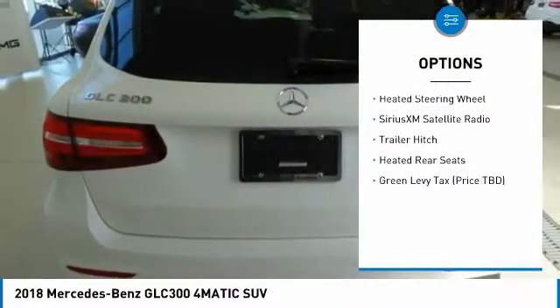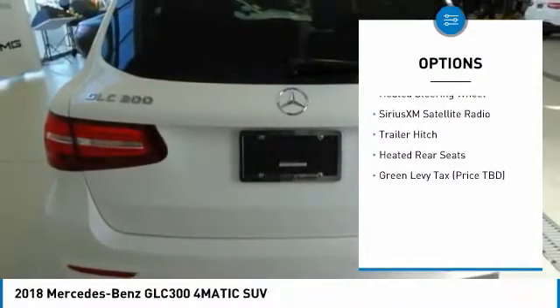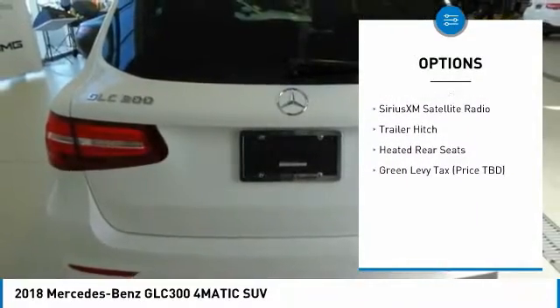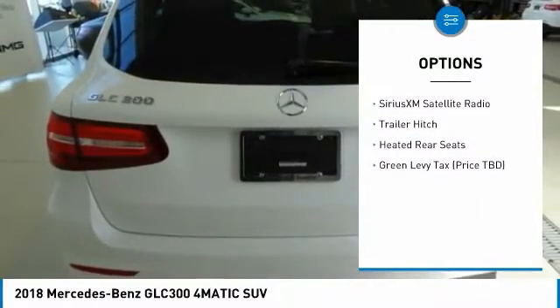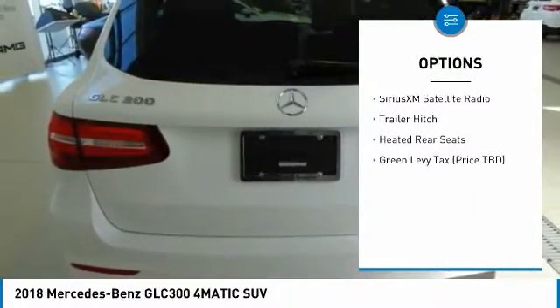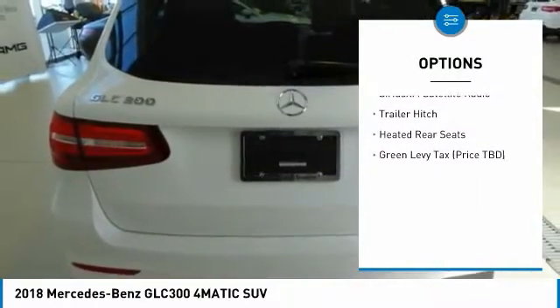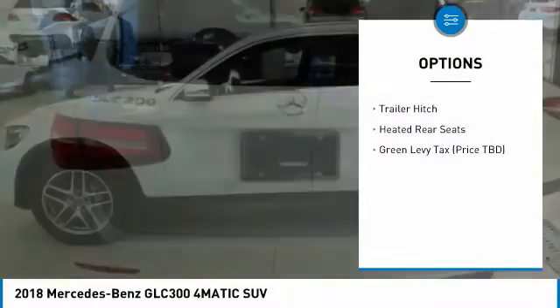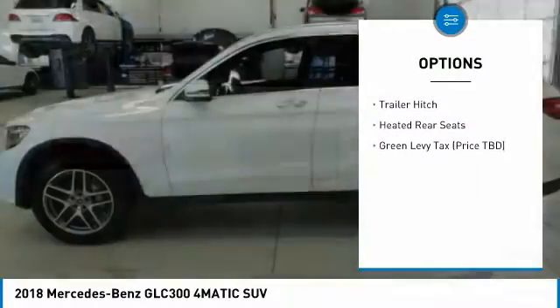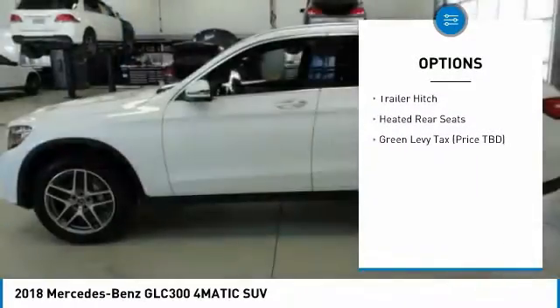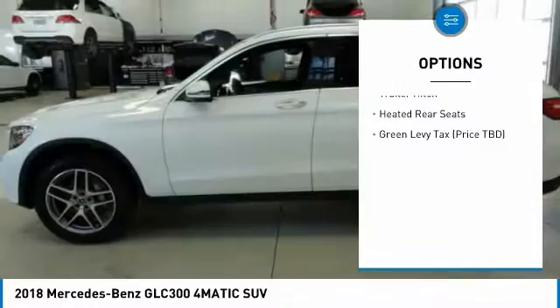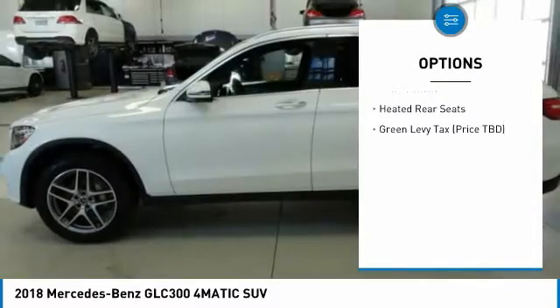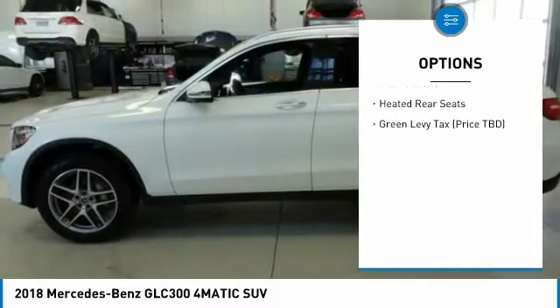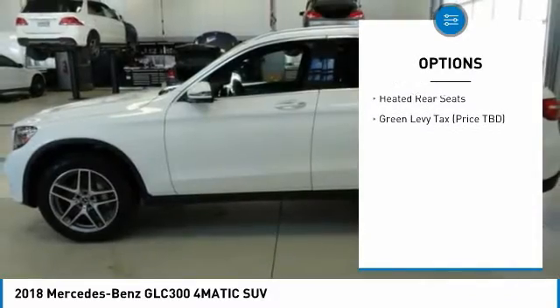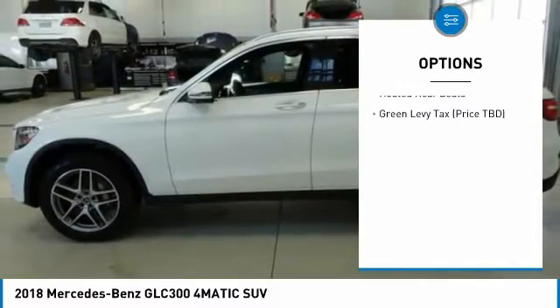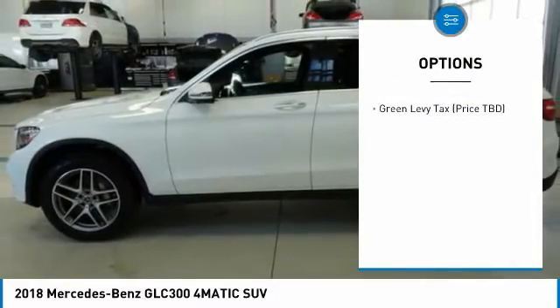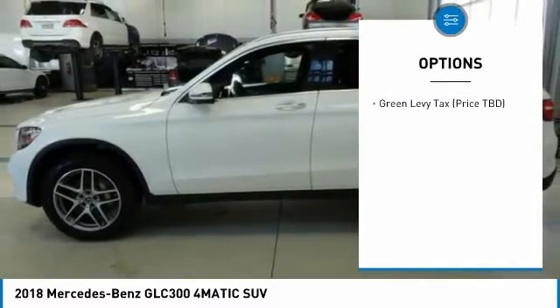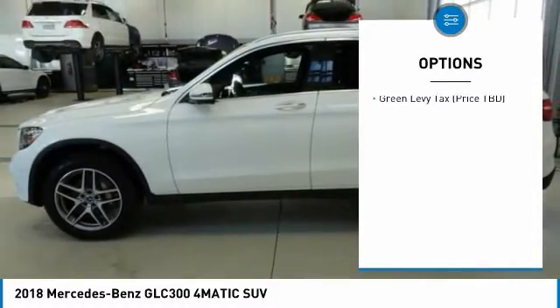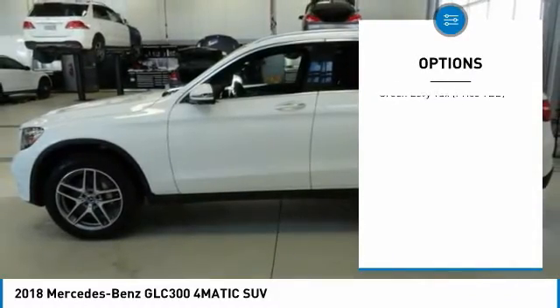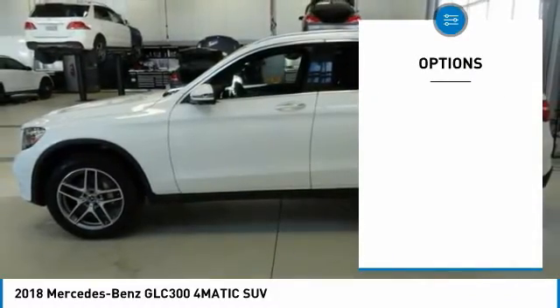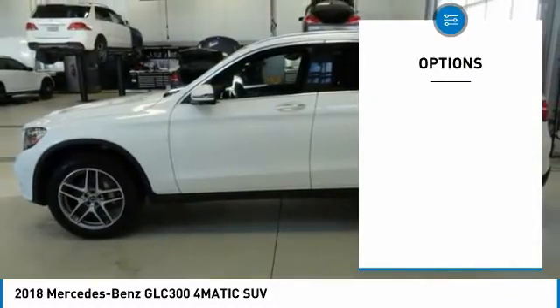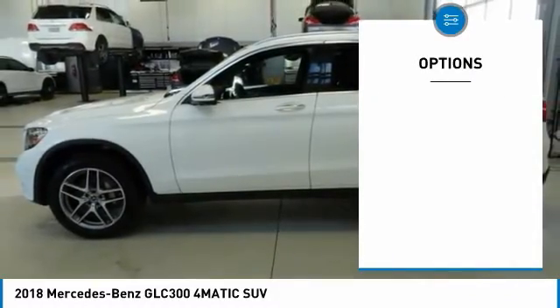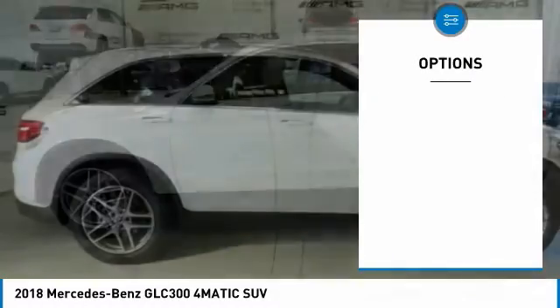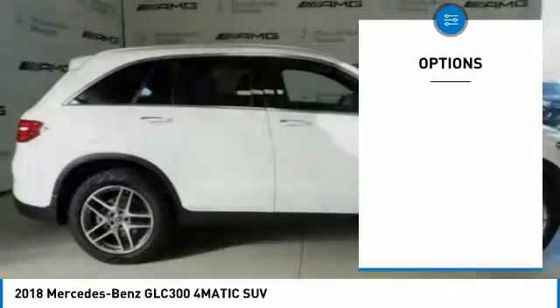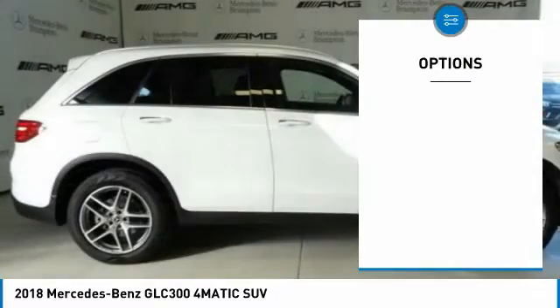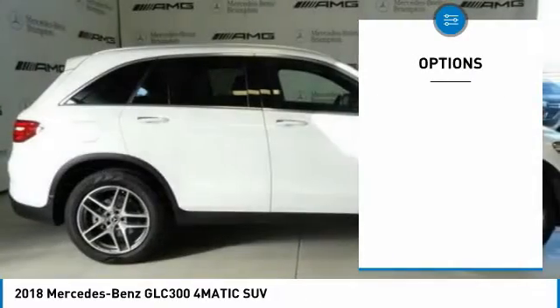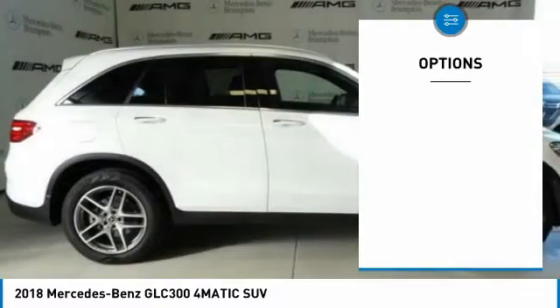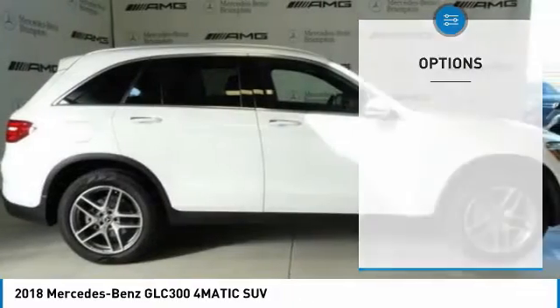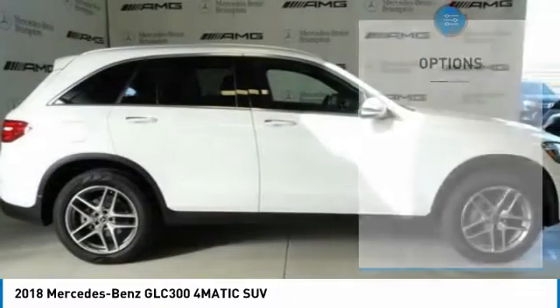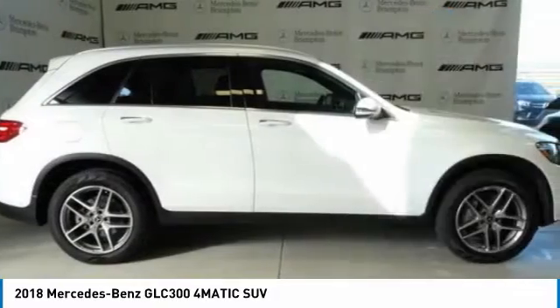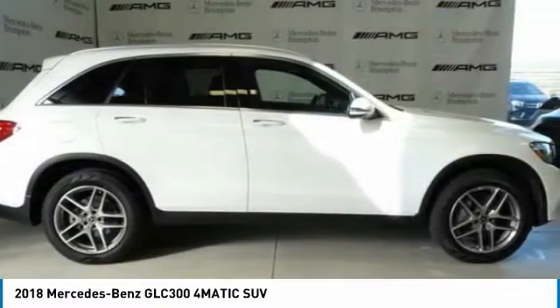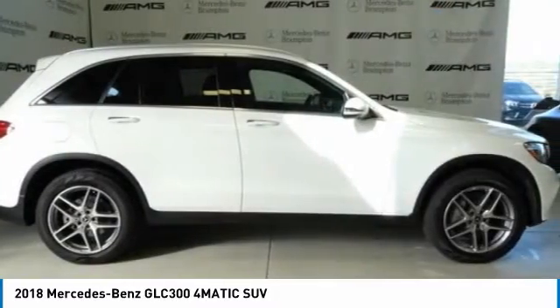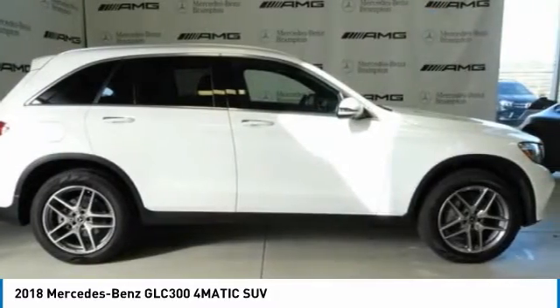Sirius satellite radio, trailer hitch receiver, premium package, and a four-piece floor mat set.